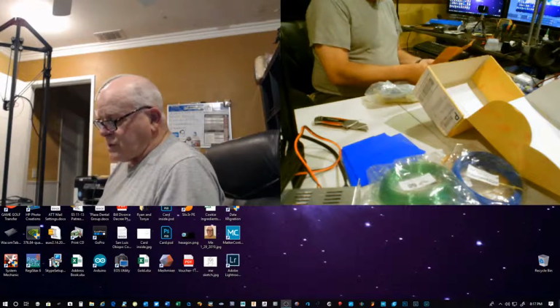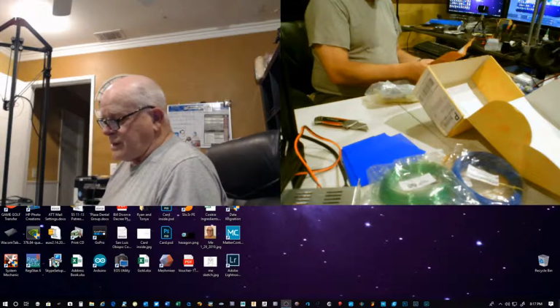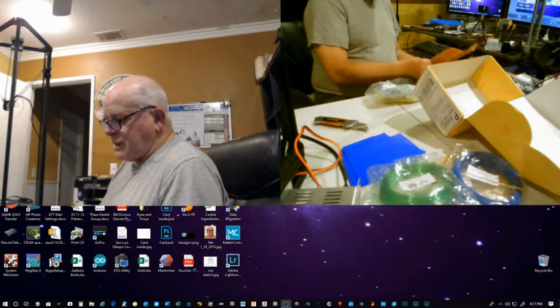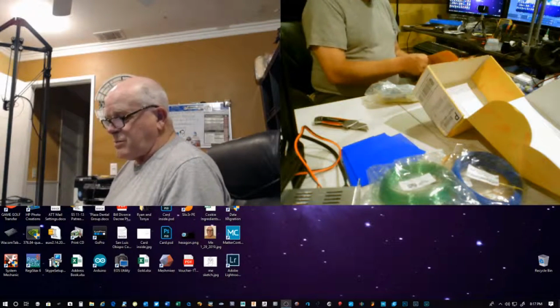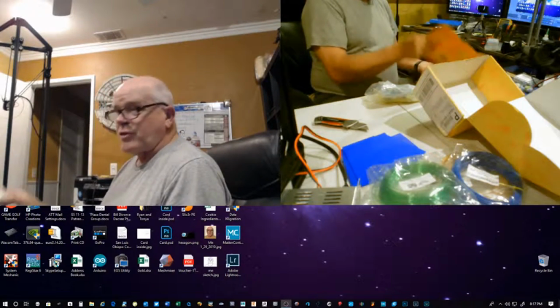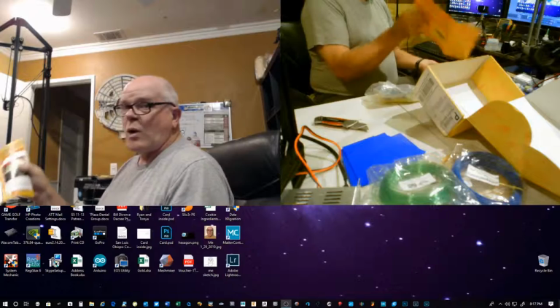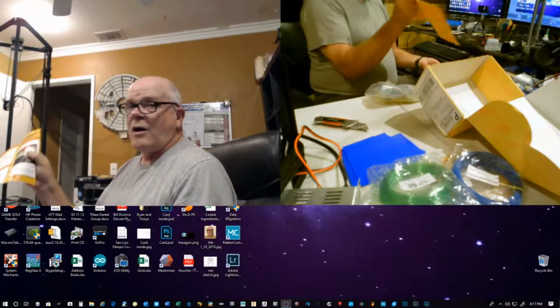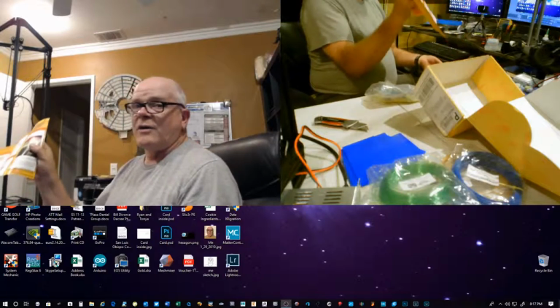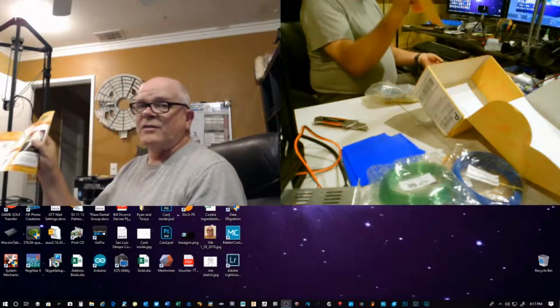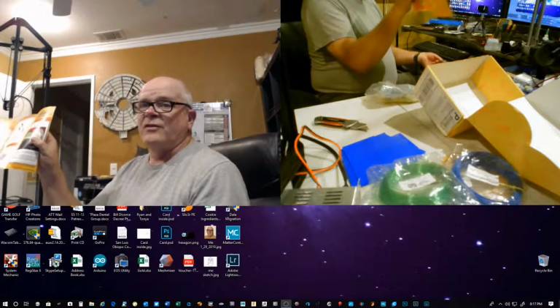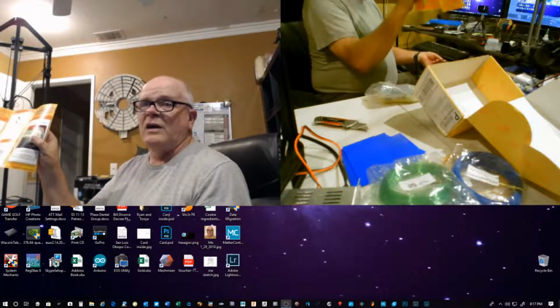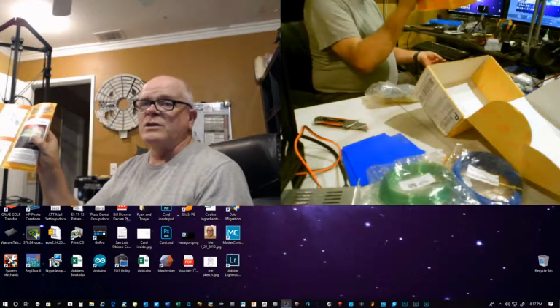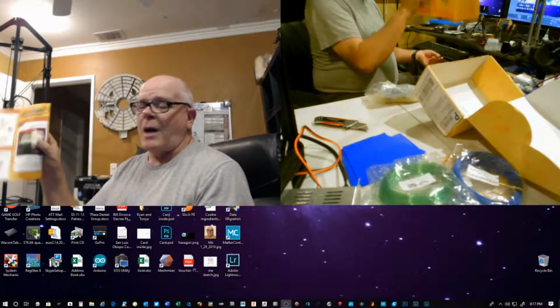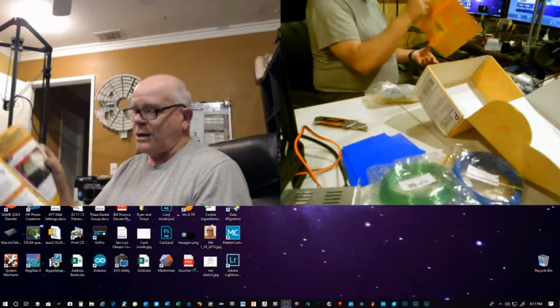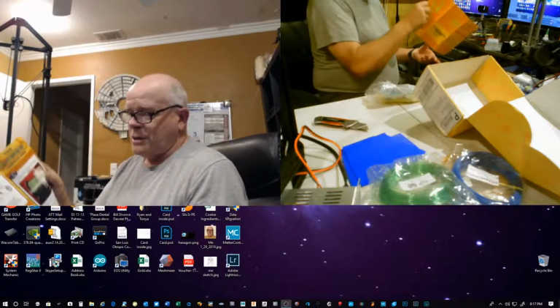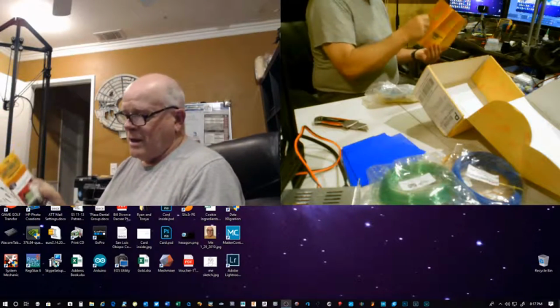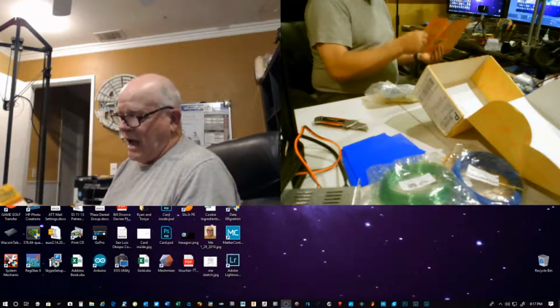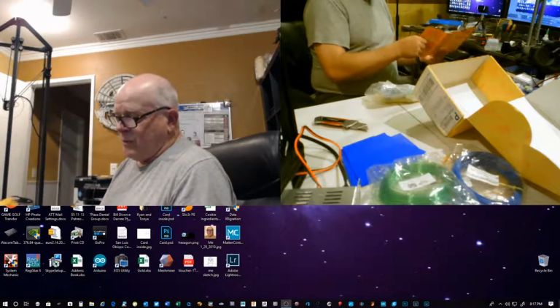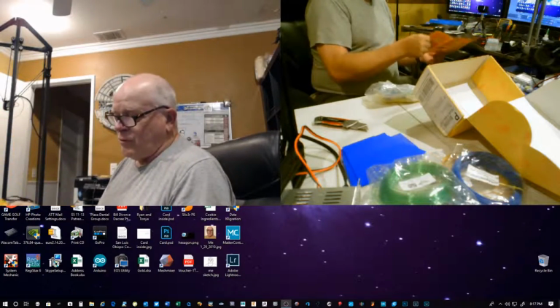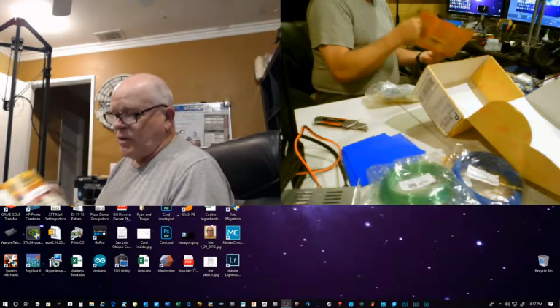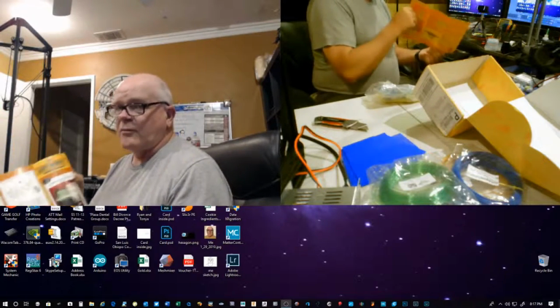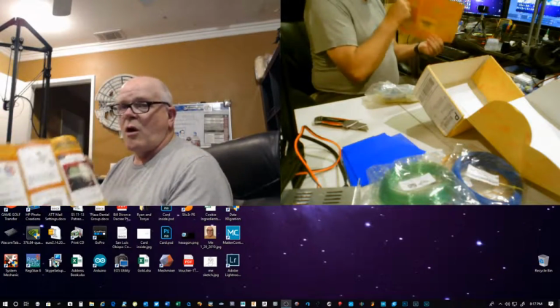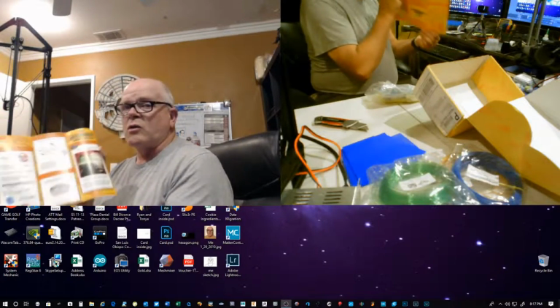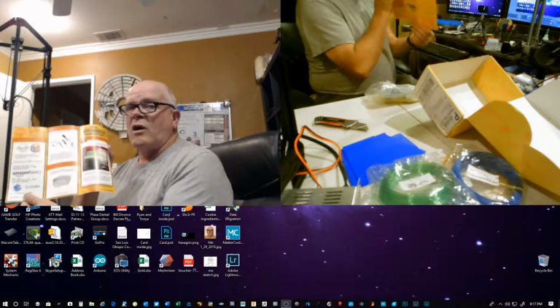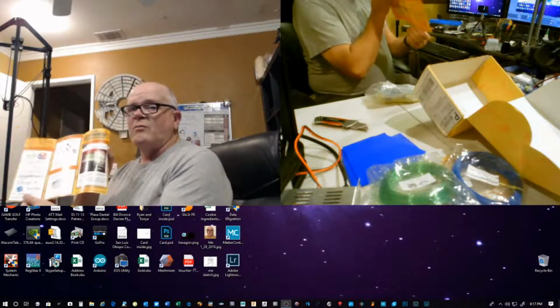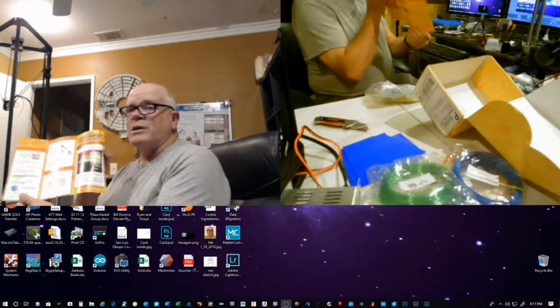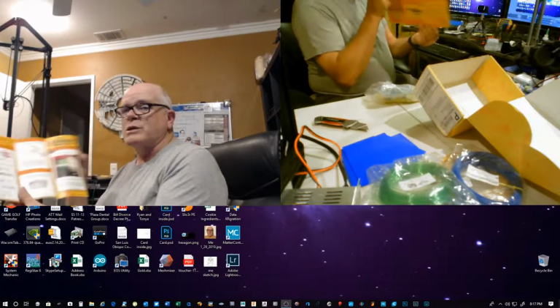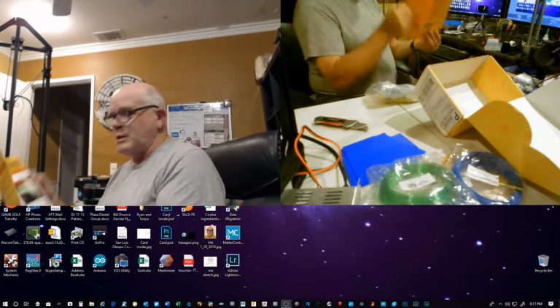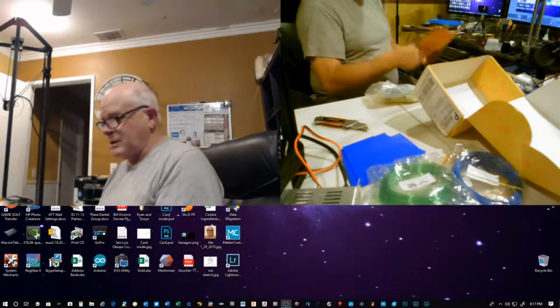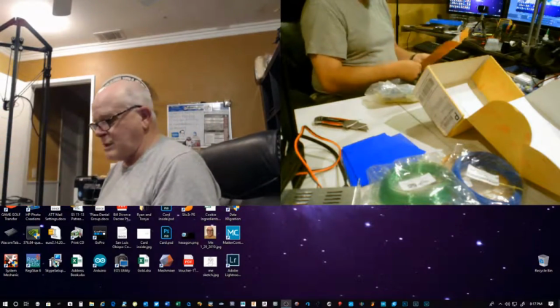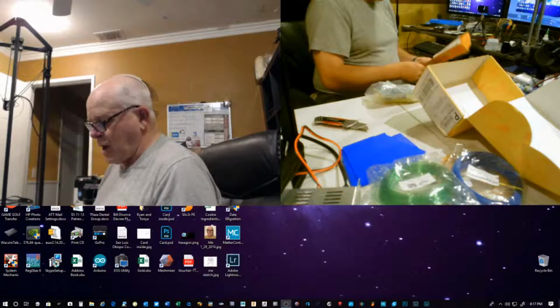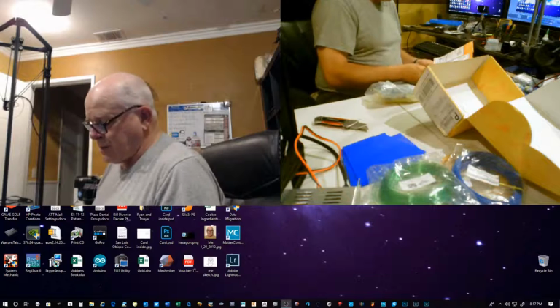It says it's month 12 of his box. I've been with him for all 12 months, so that's awesome.